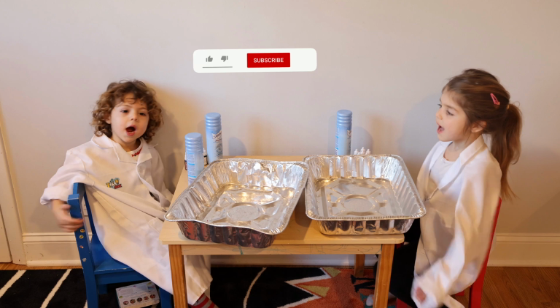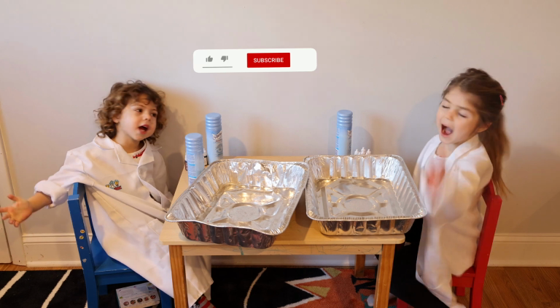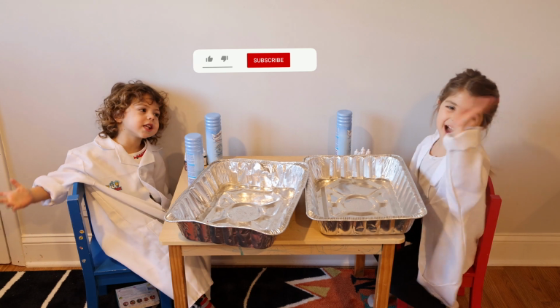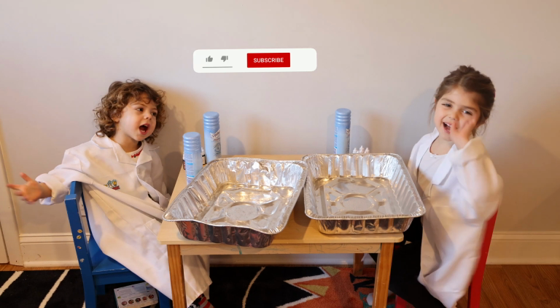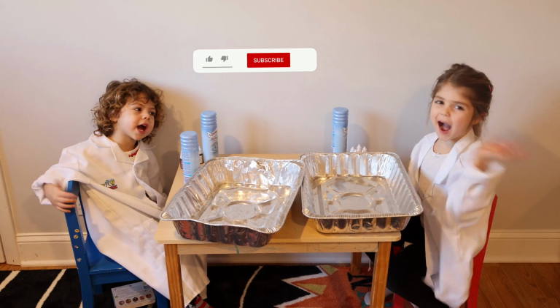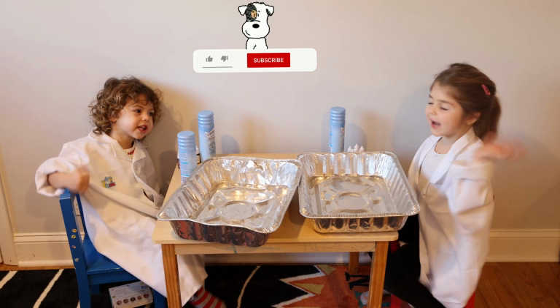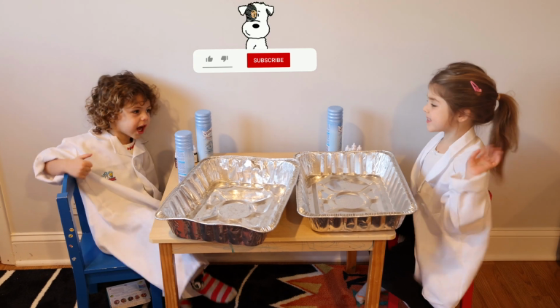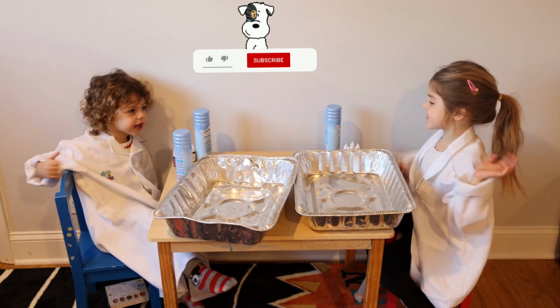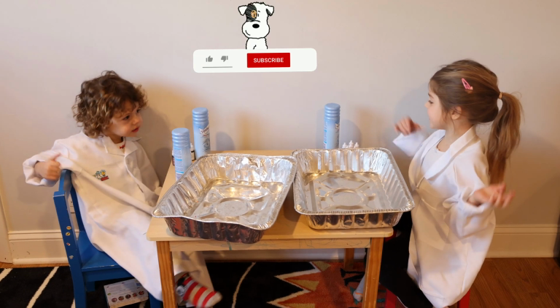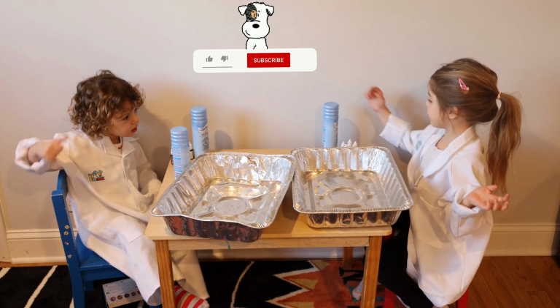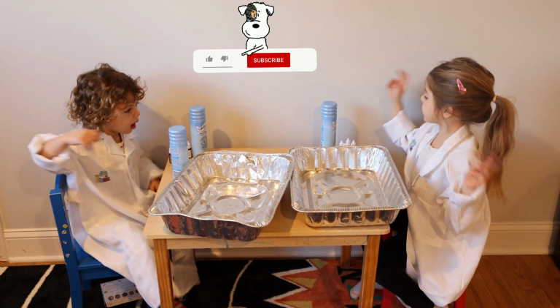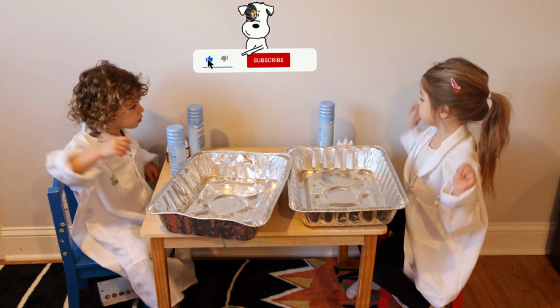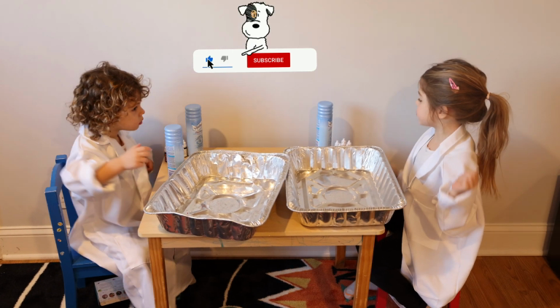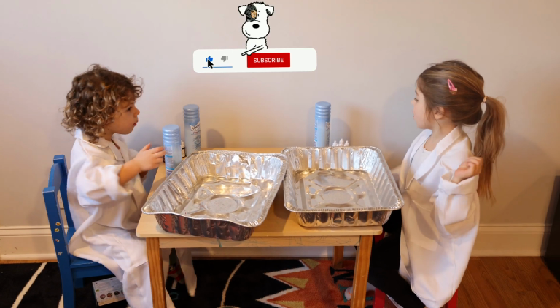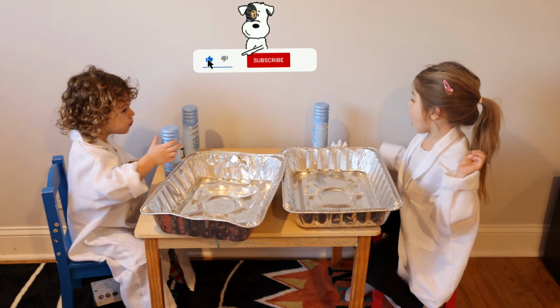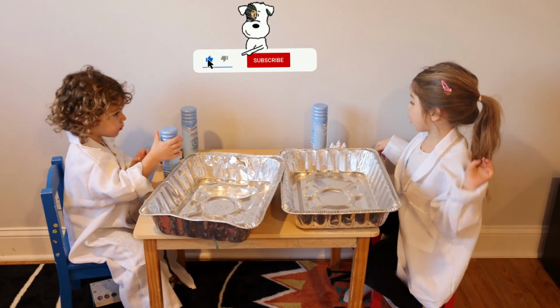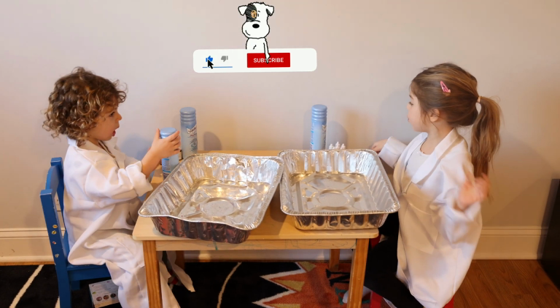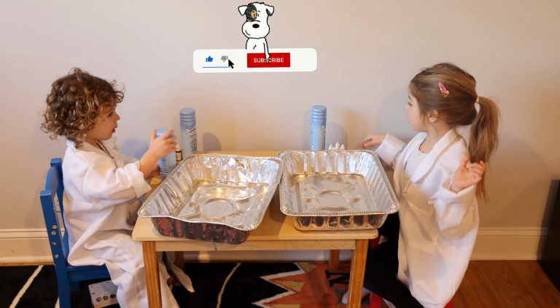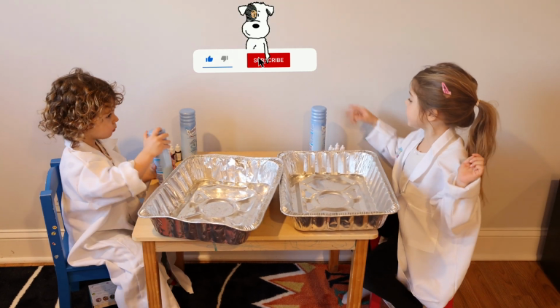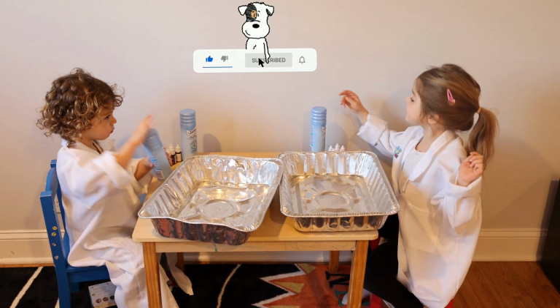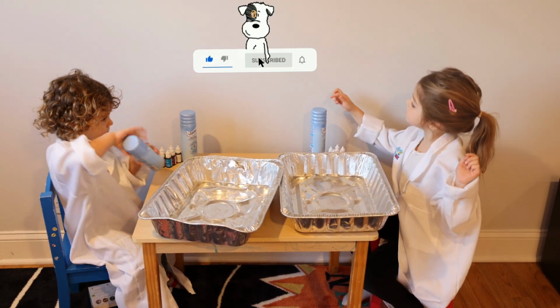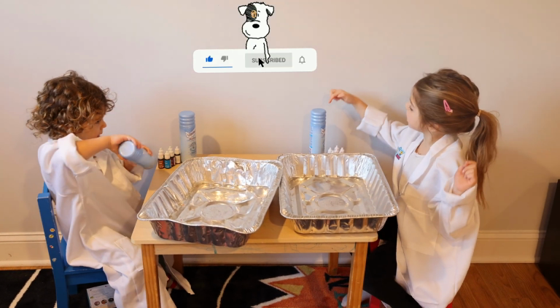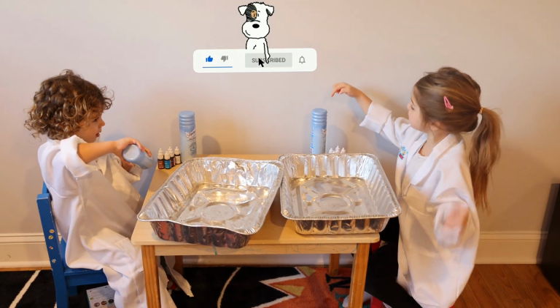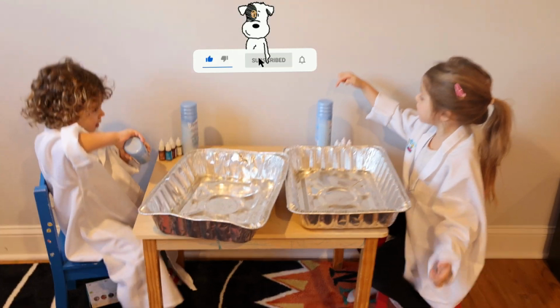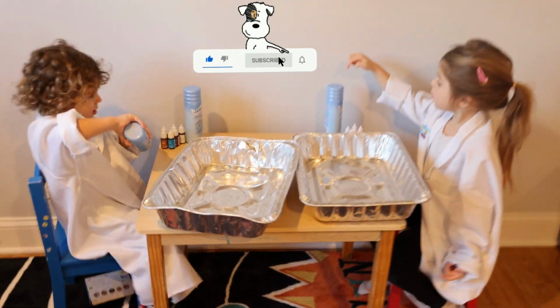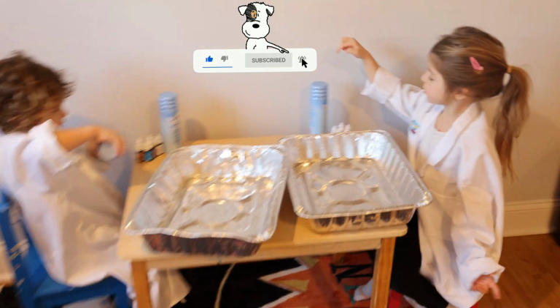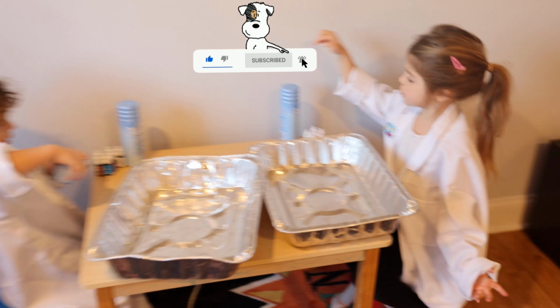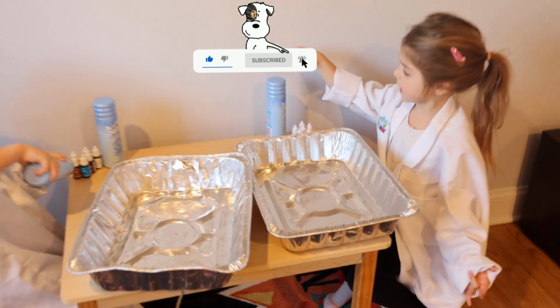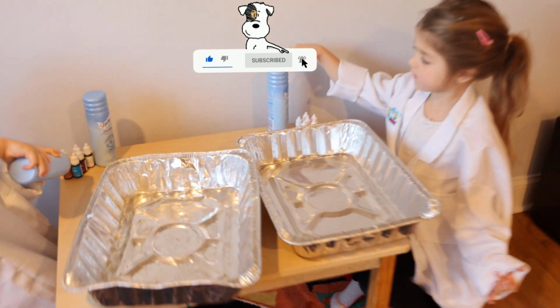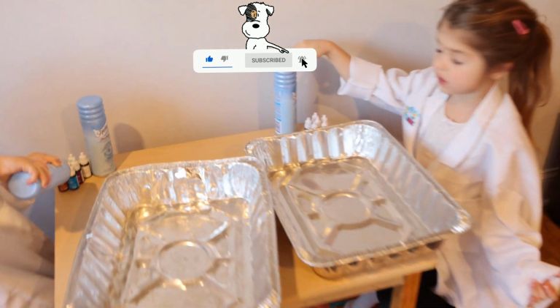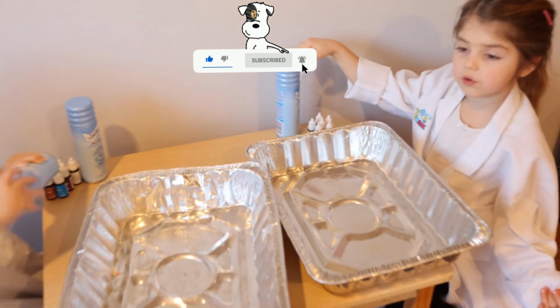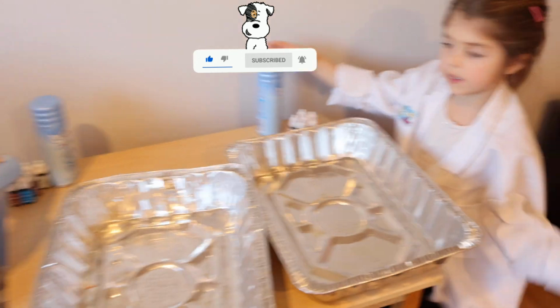Hi guys! Today we're going to do a cool experiment with shaving cream.